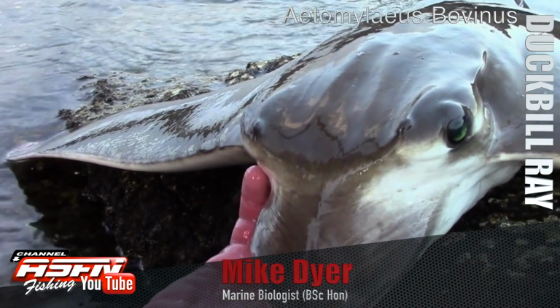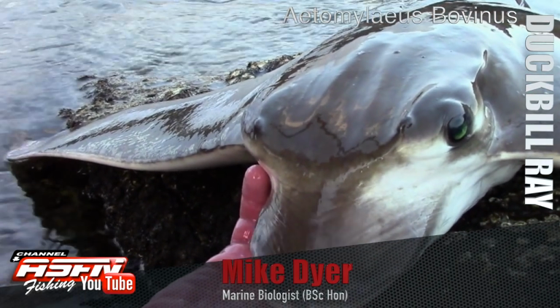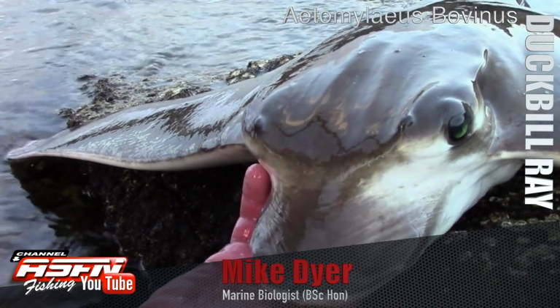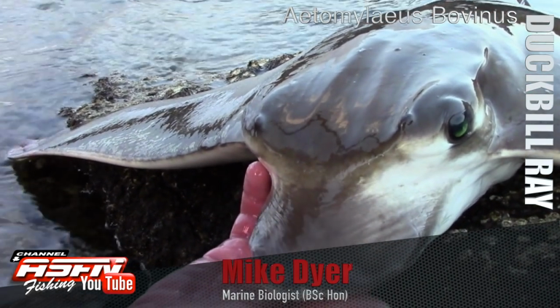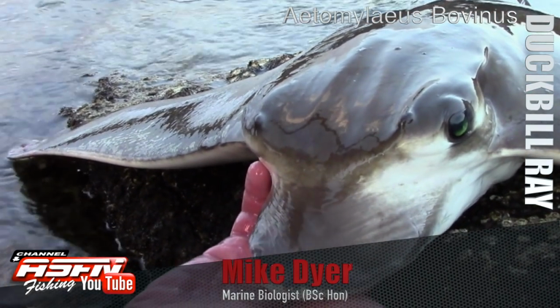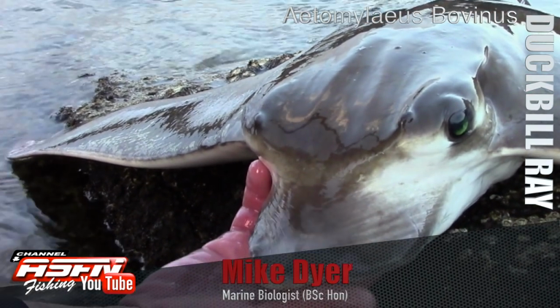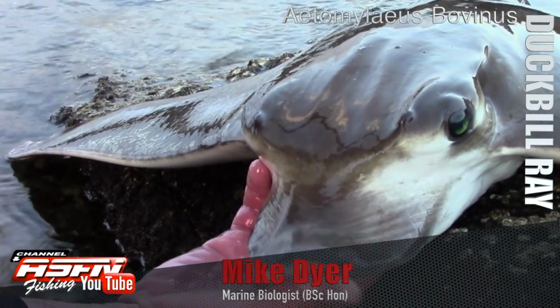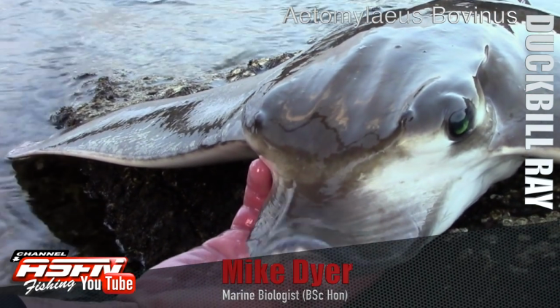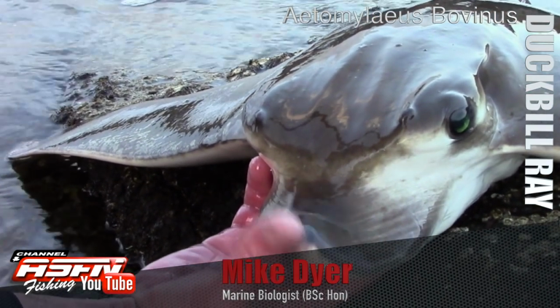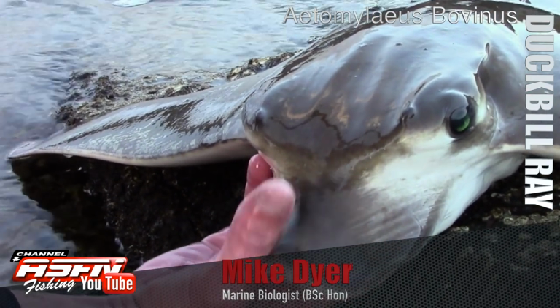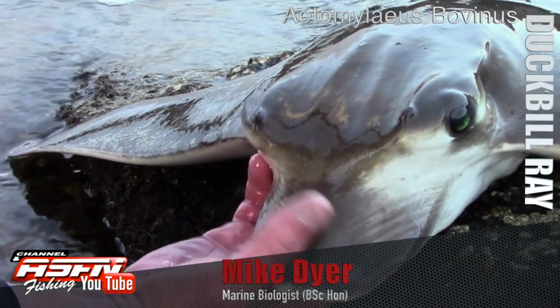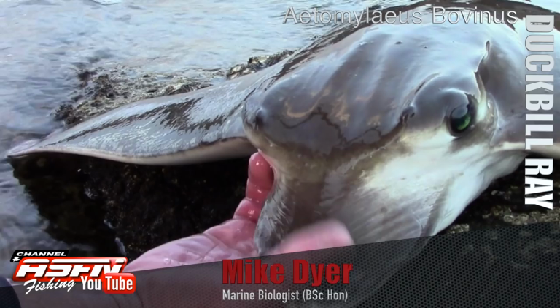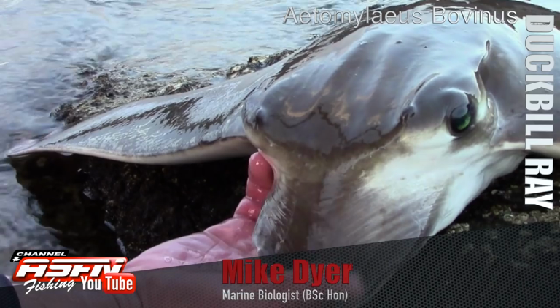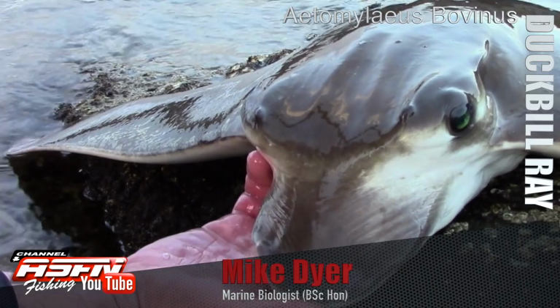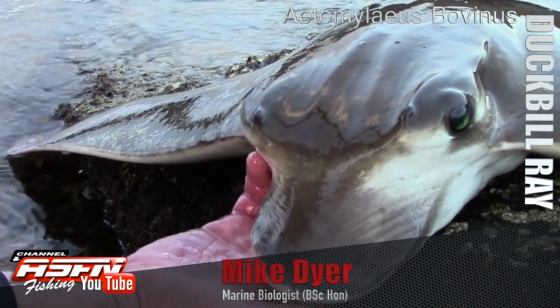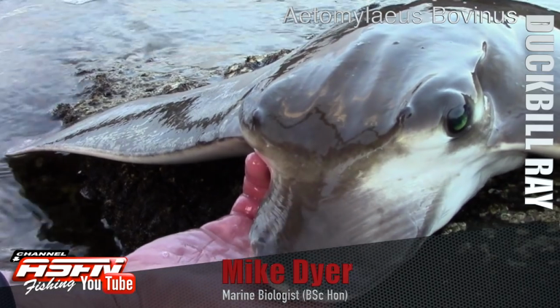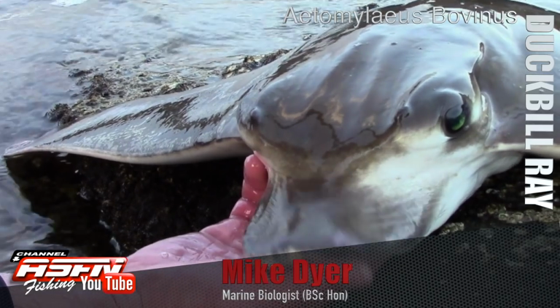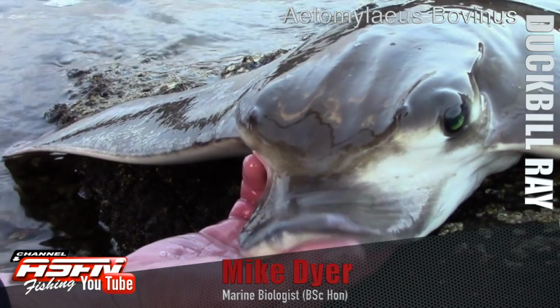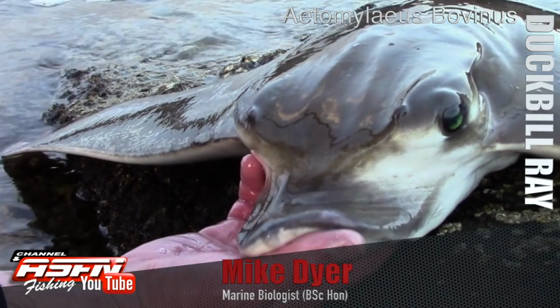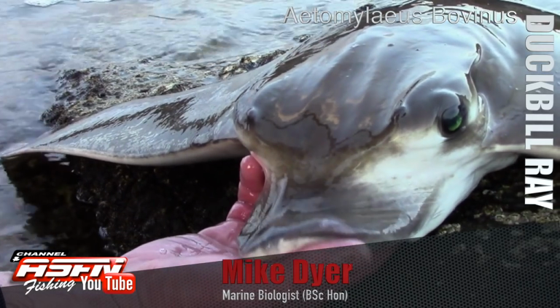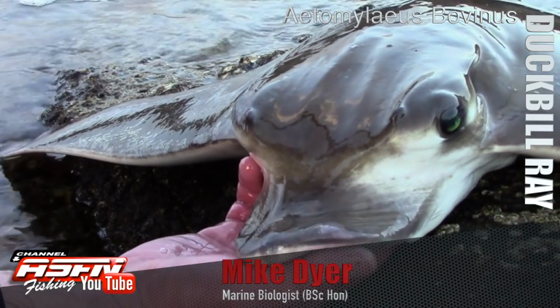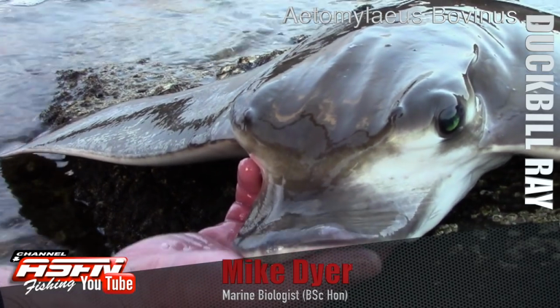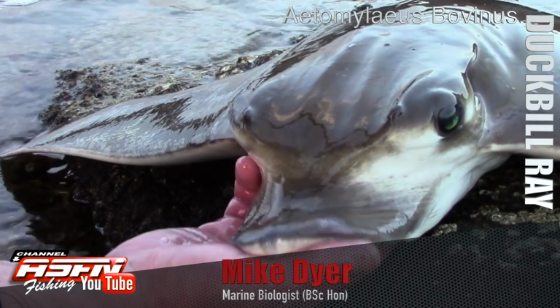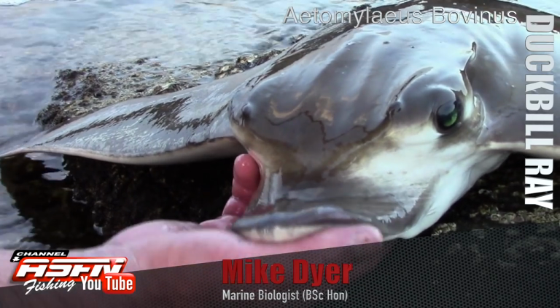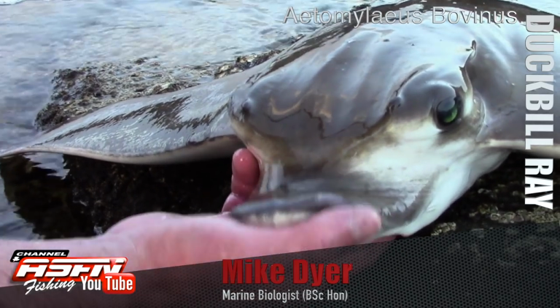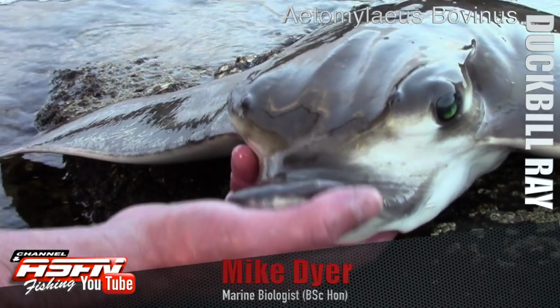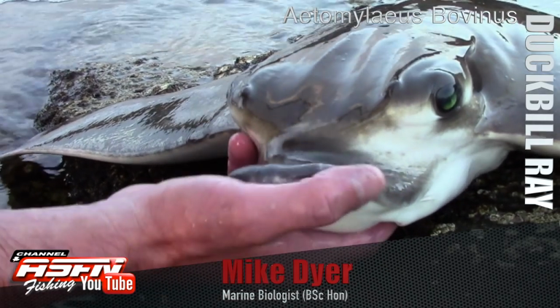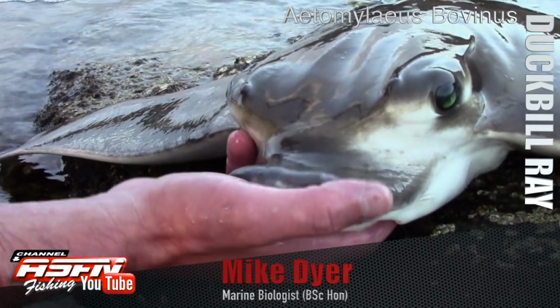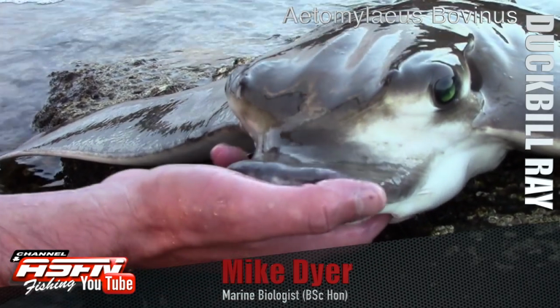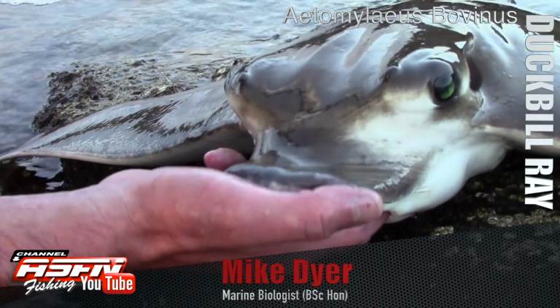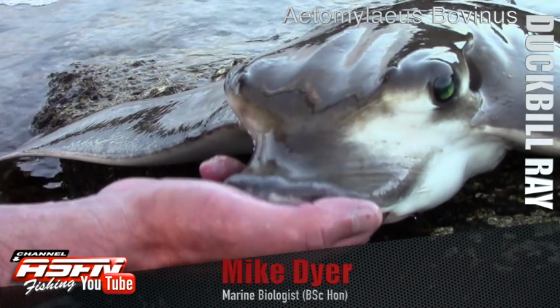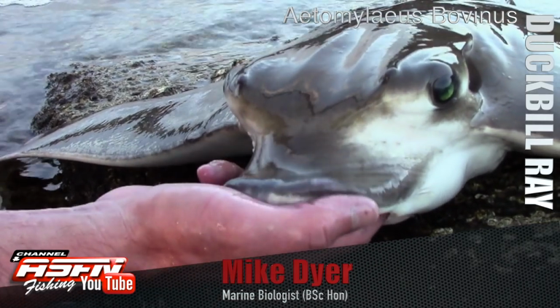It's a very sensitive nose and it can use that to push around in the mud and actually feed — almost graze like a cow.